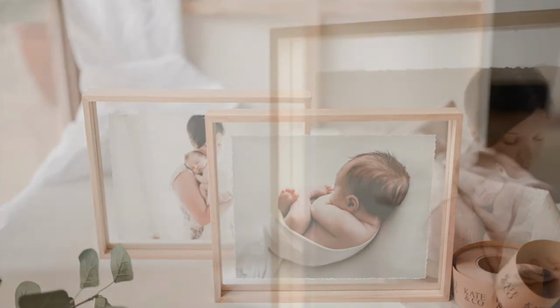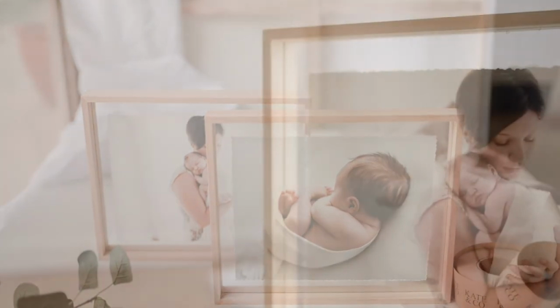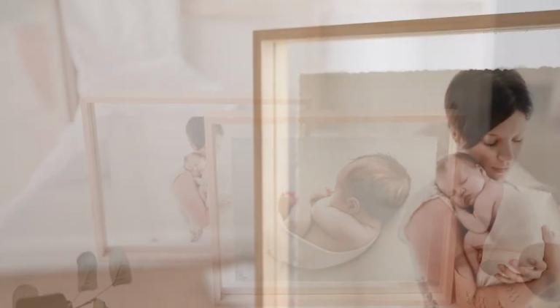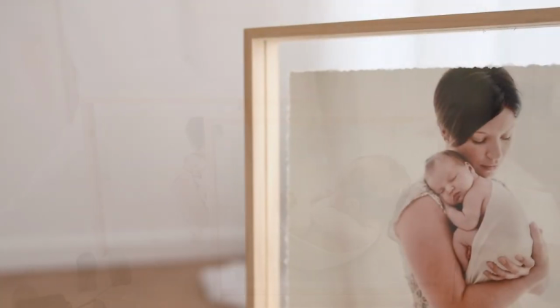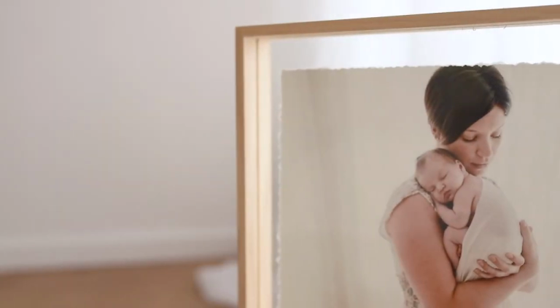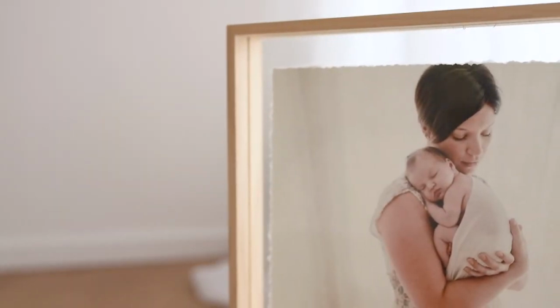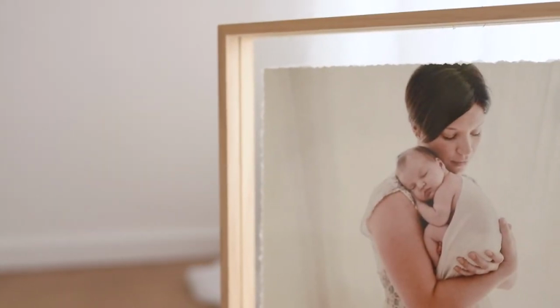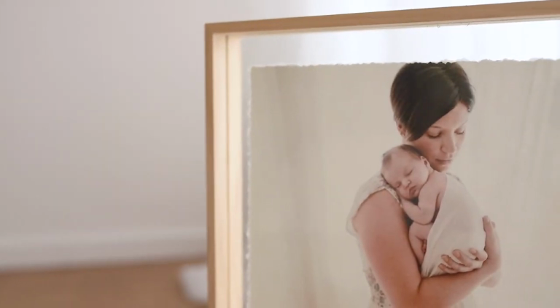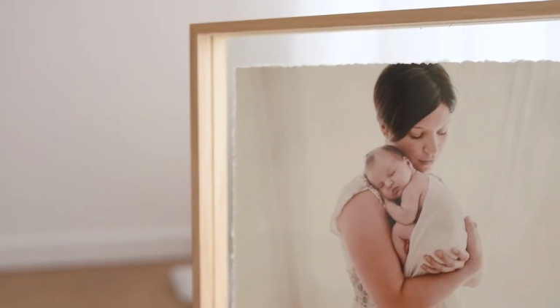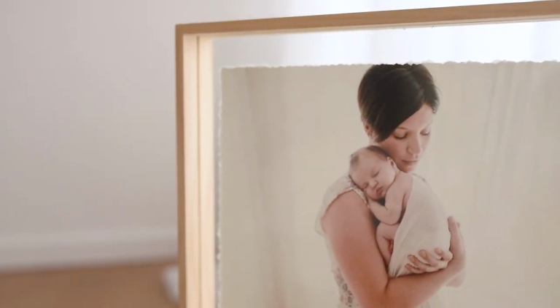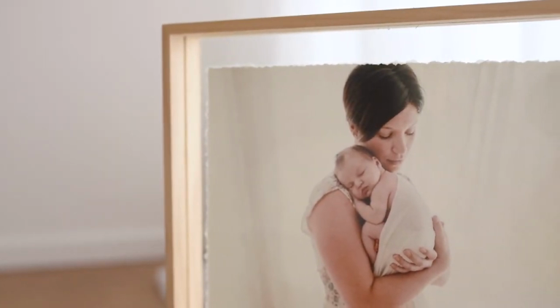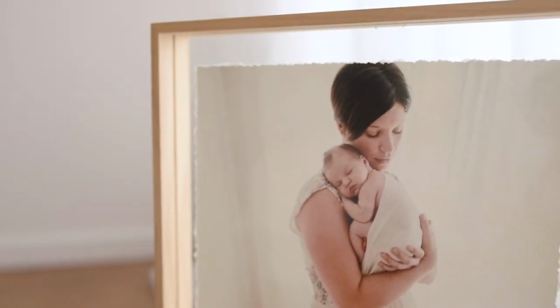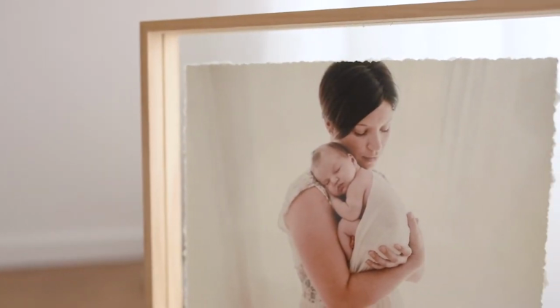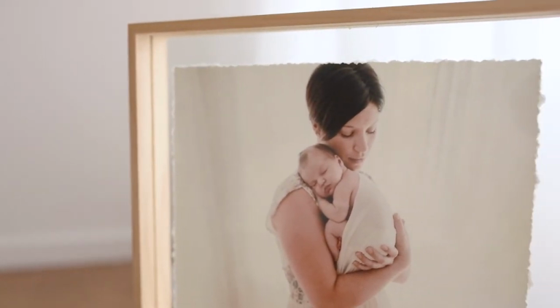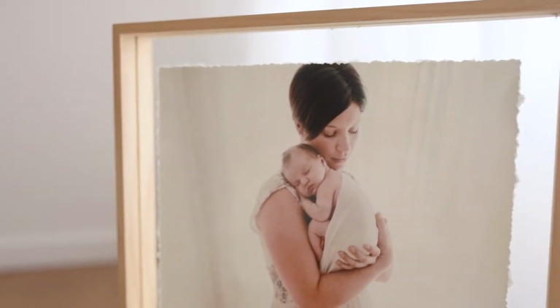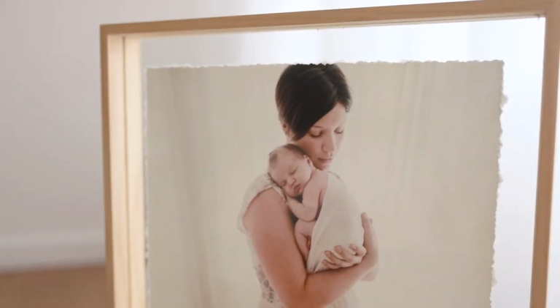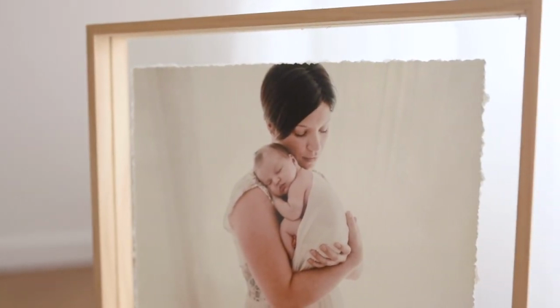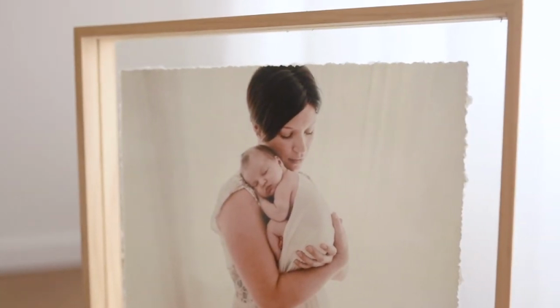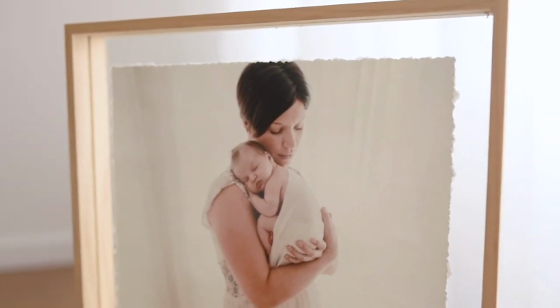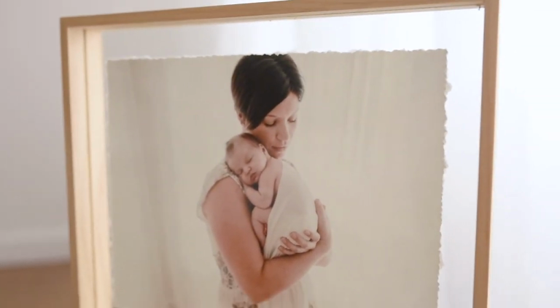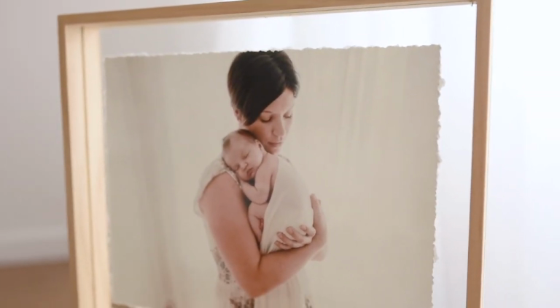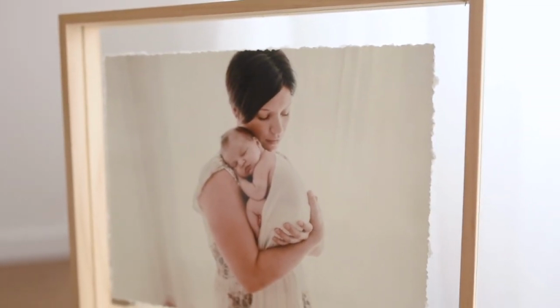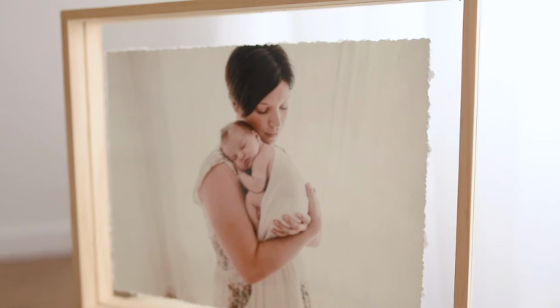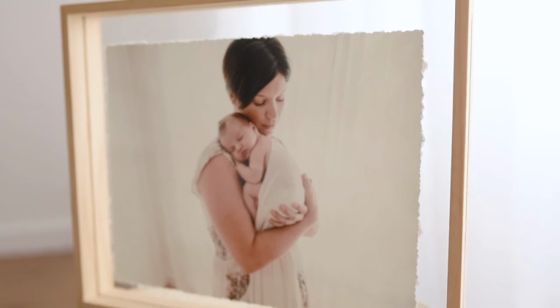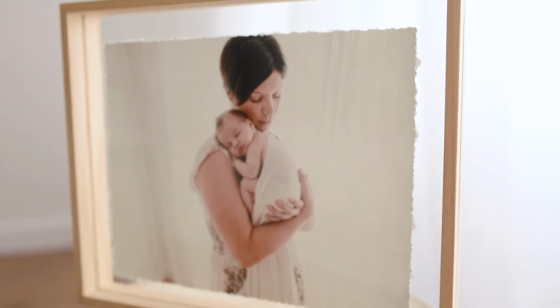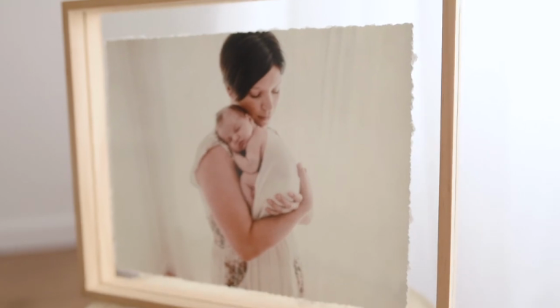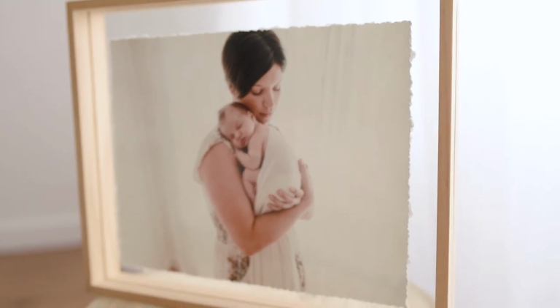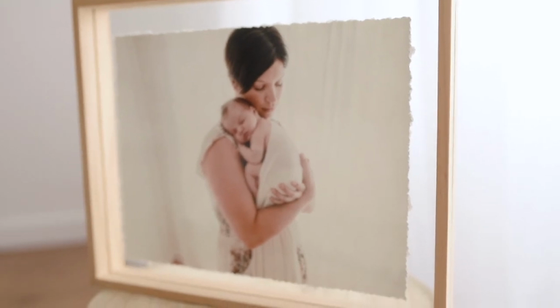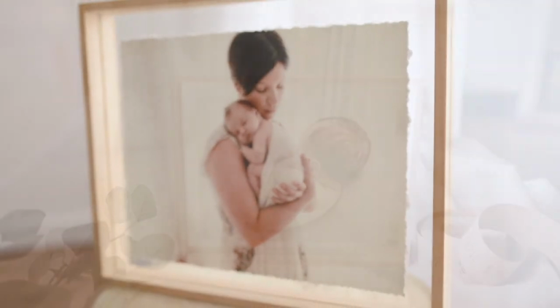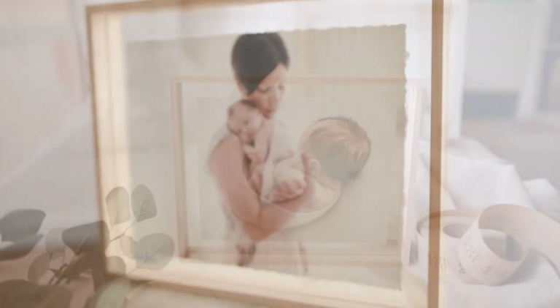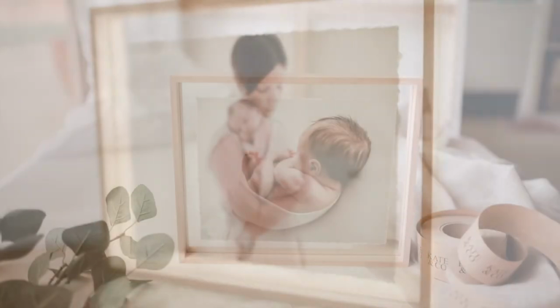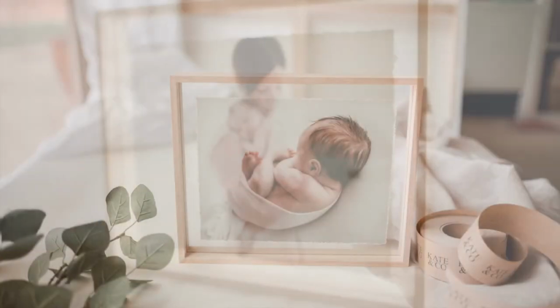Super simple timber framework. It sits beautifully on a shelf or mantelpiece.